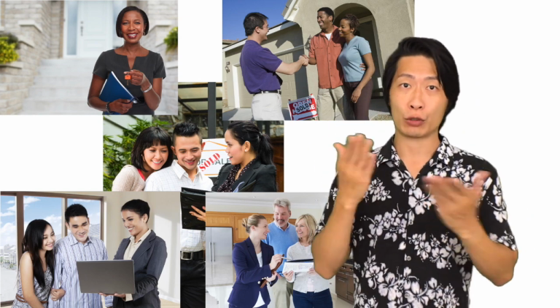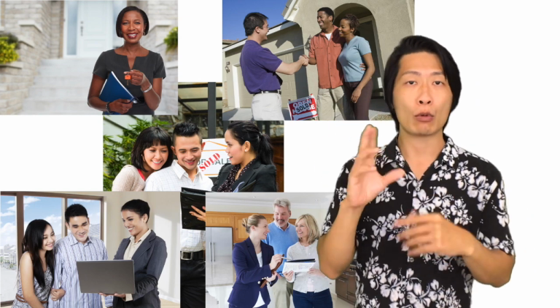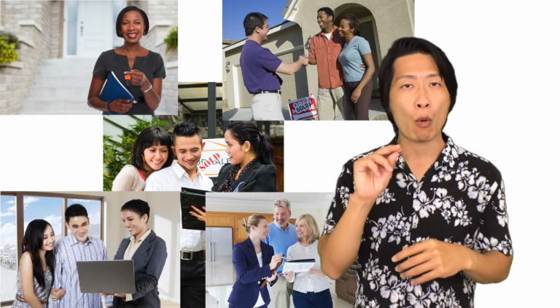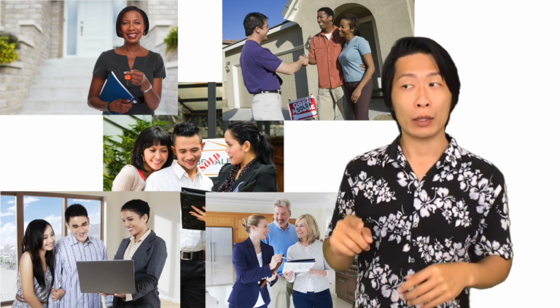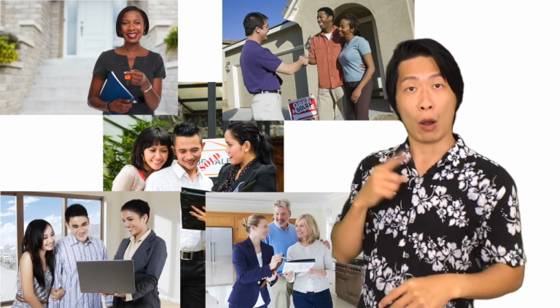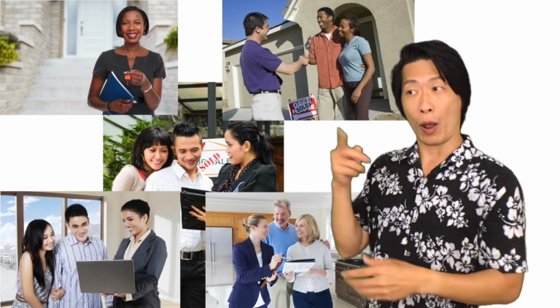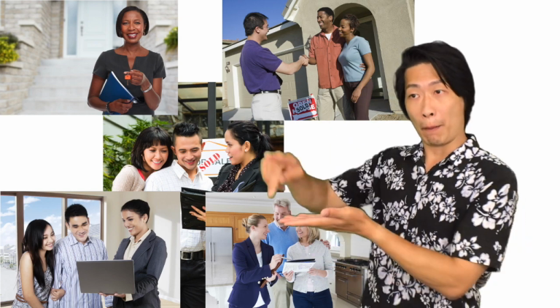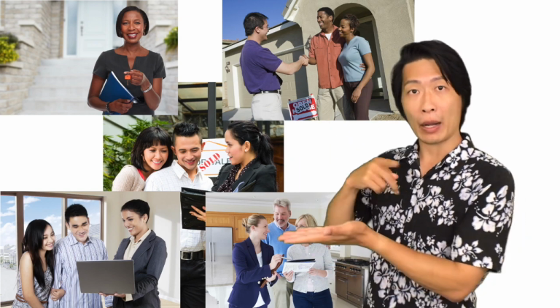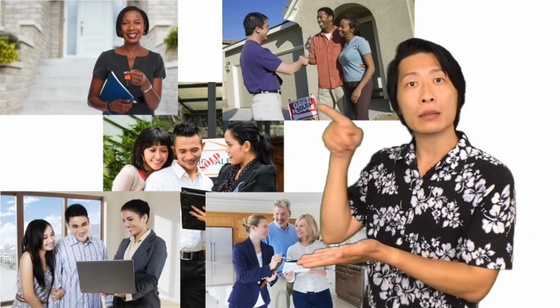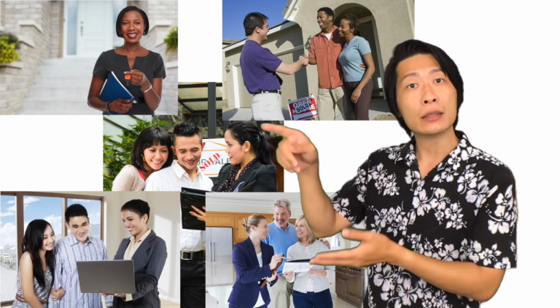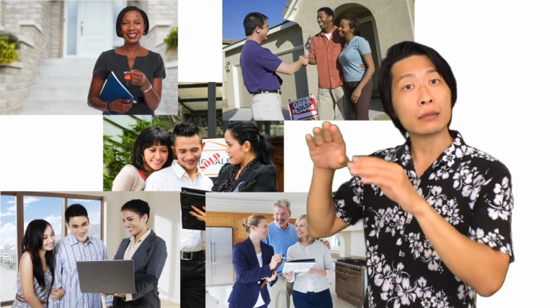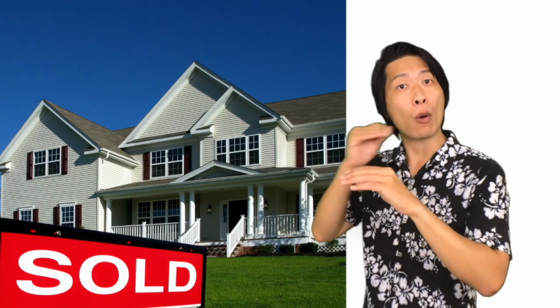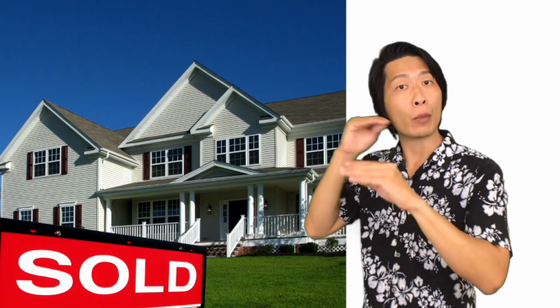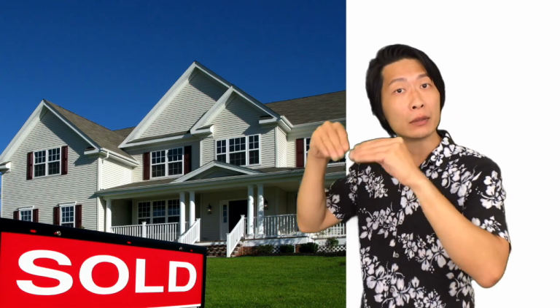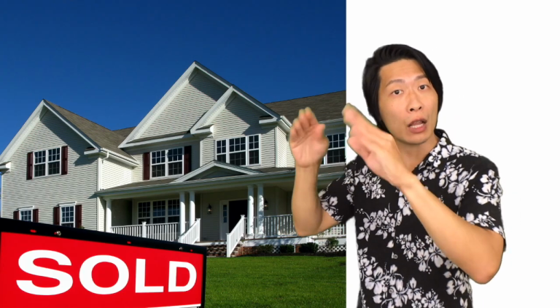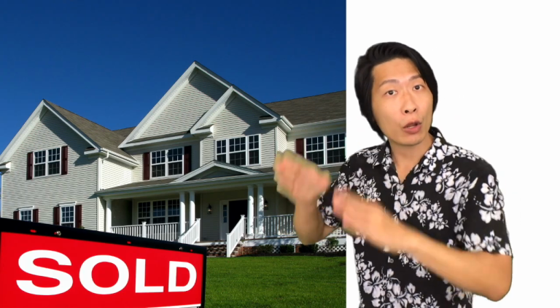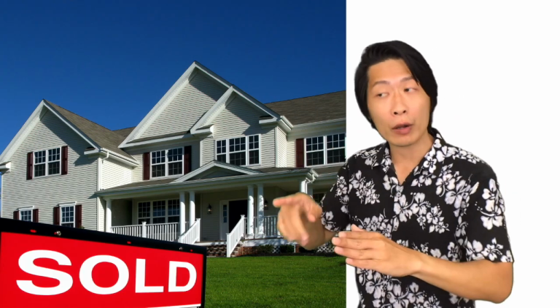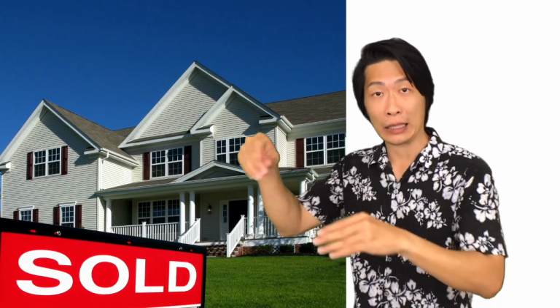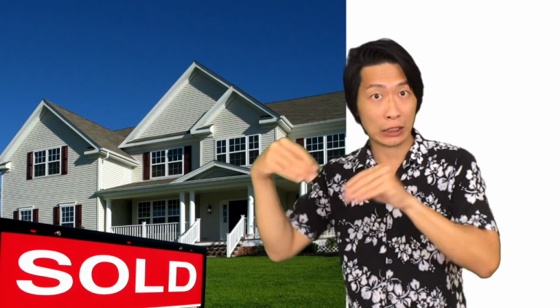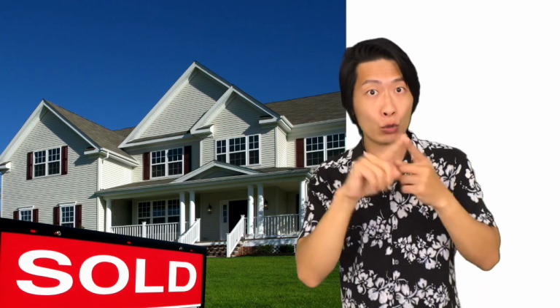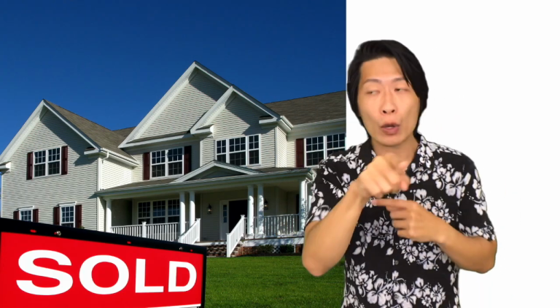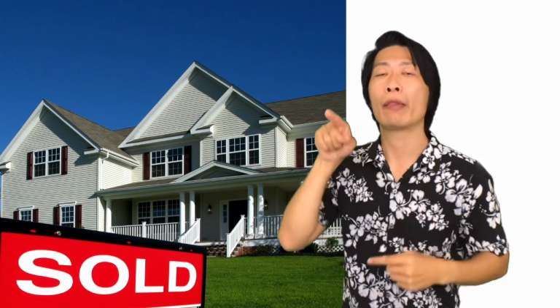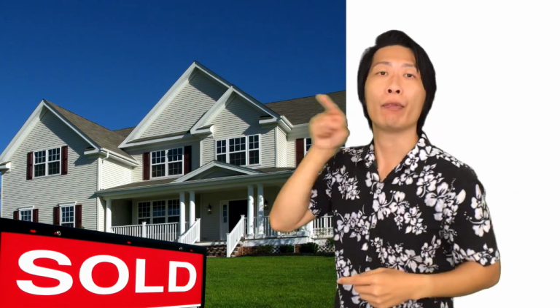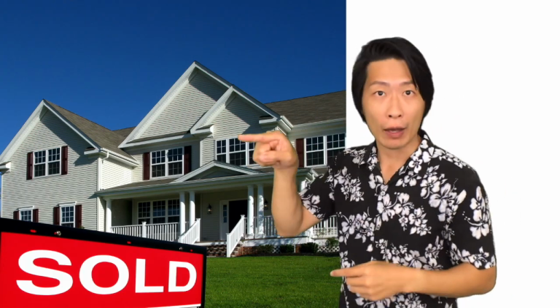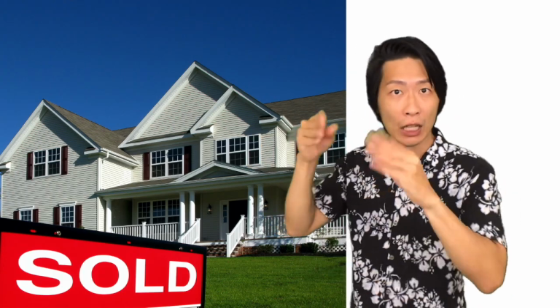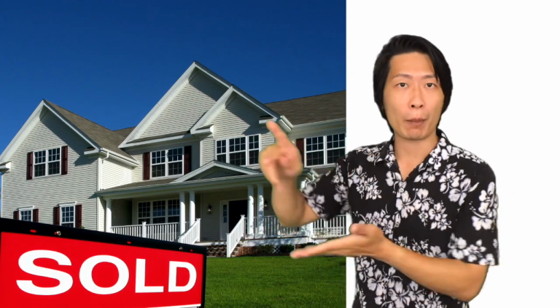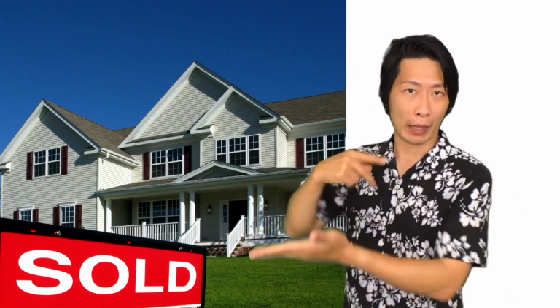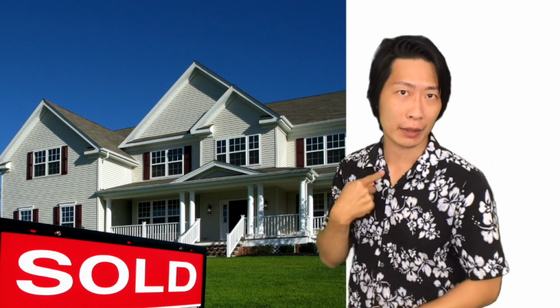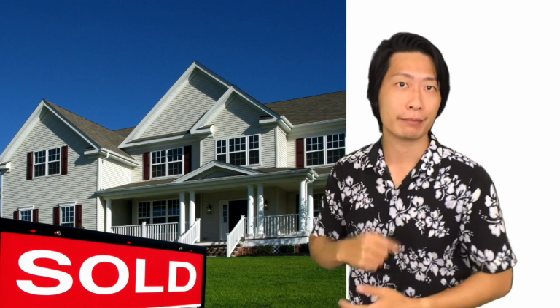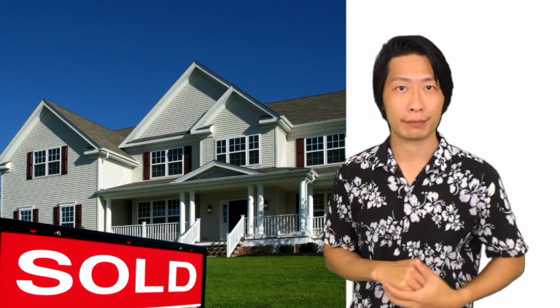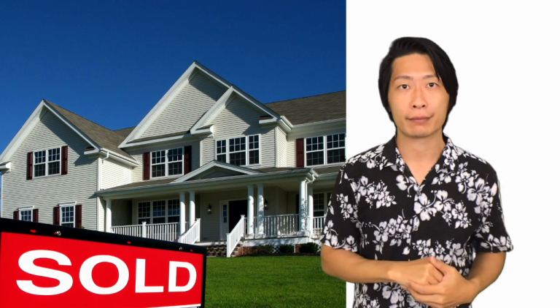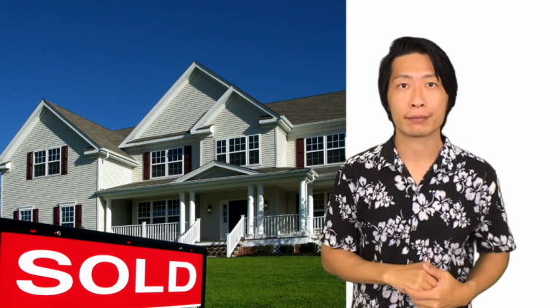I do not charge you for my services as a buyer's agent. I only get paid when the seller sells their home to you.